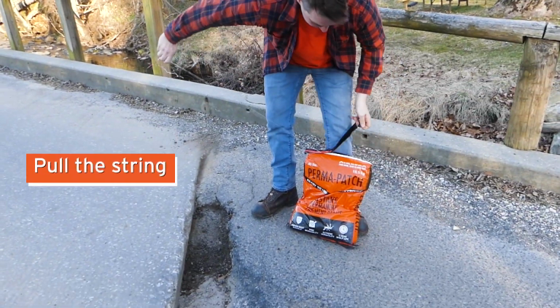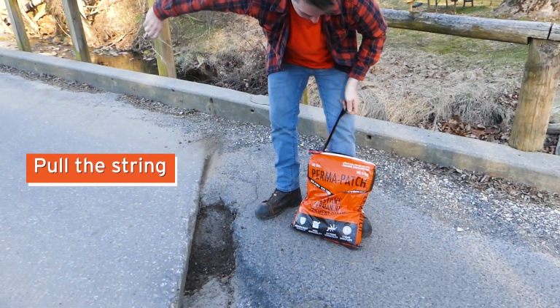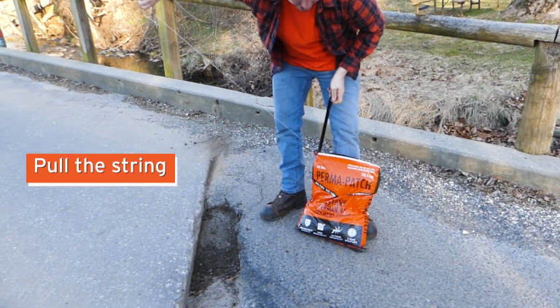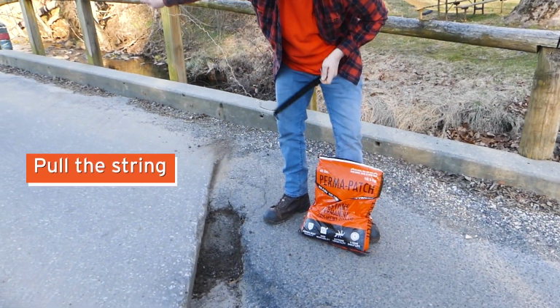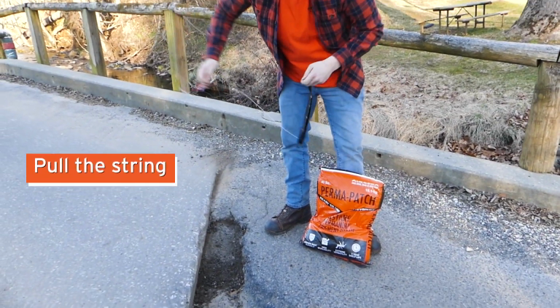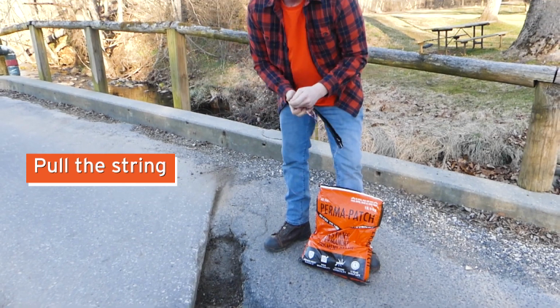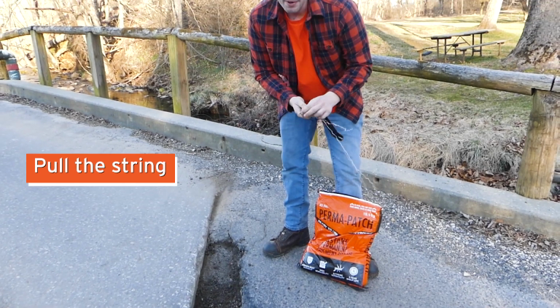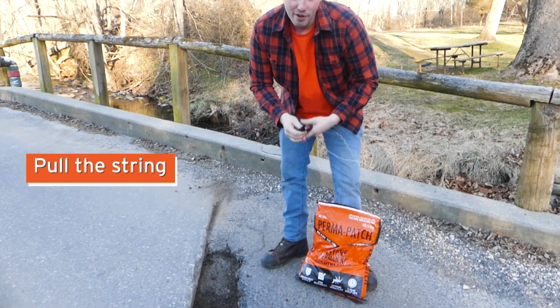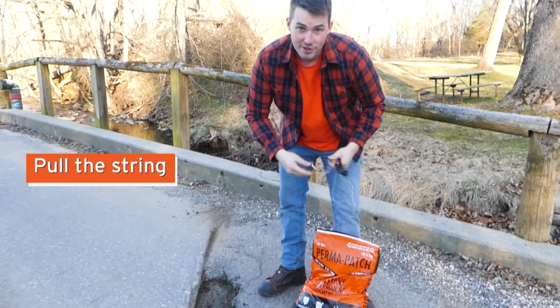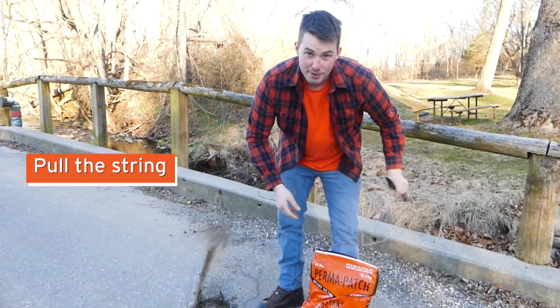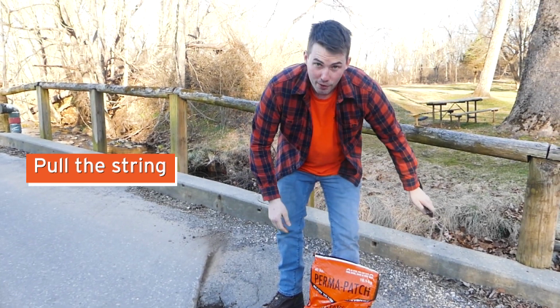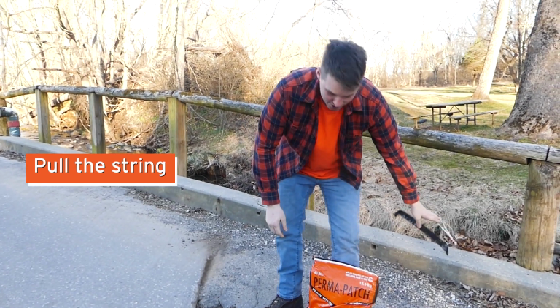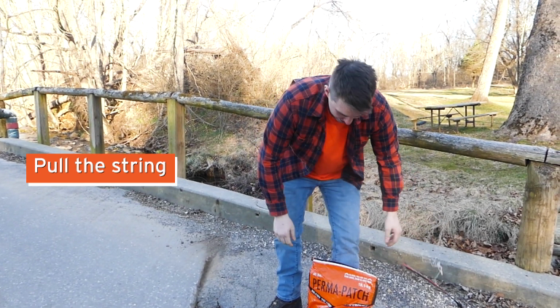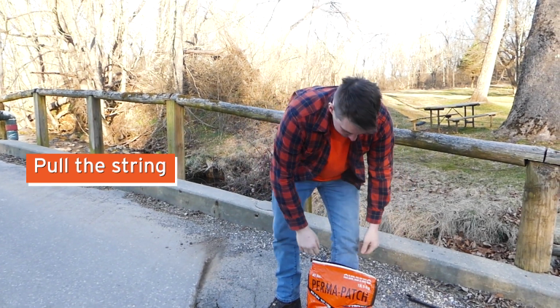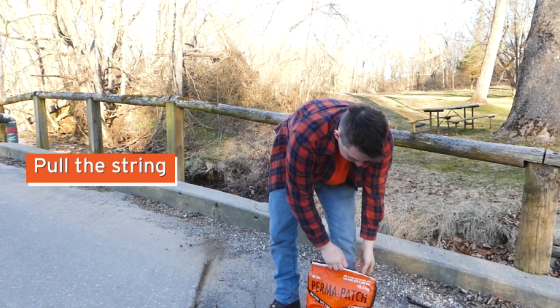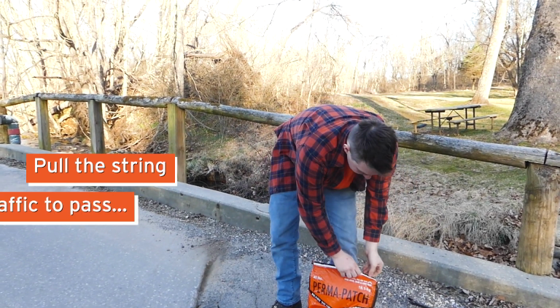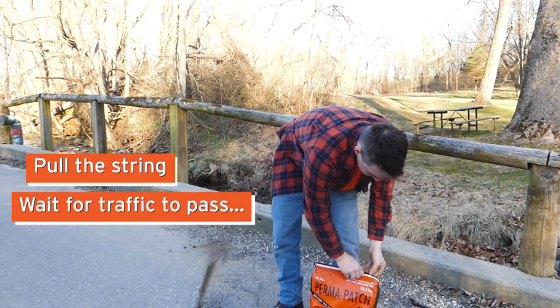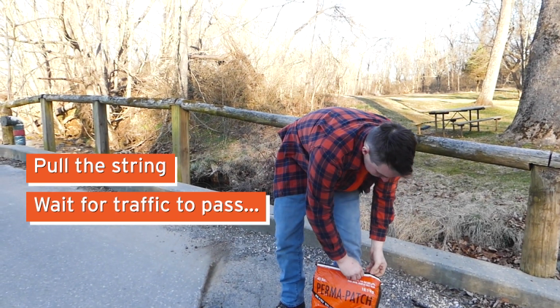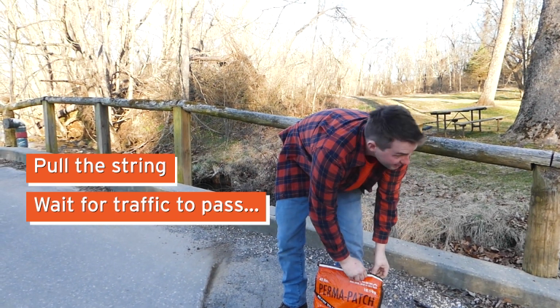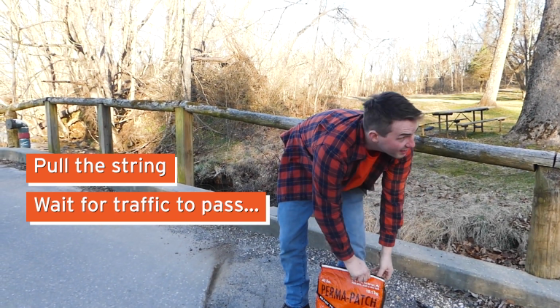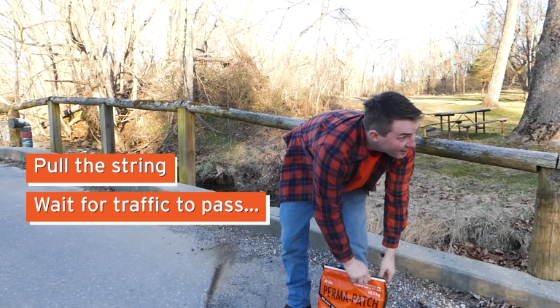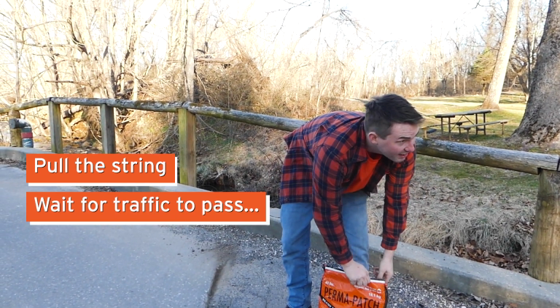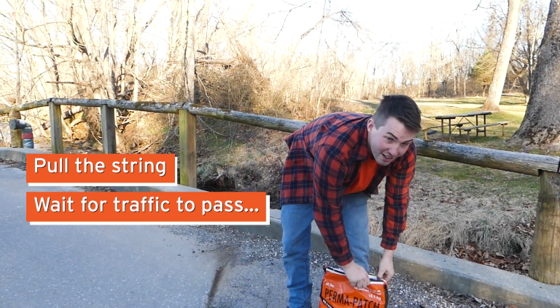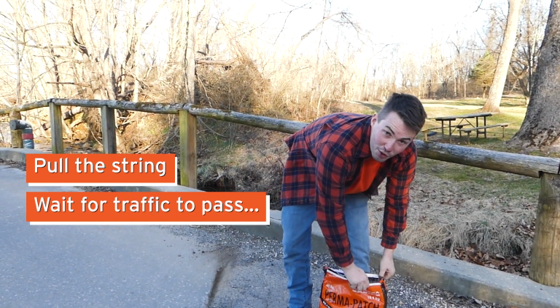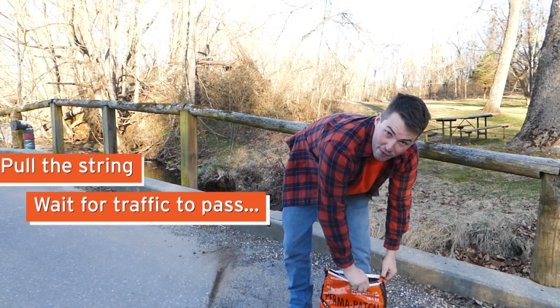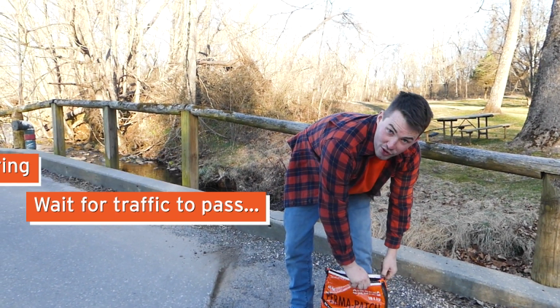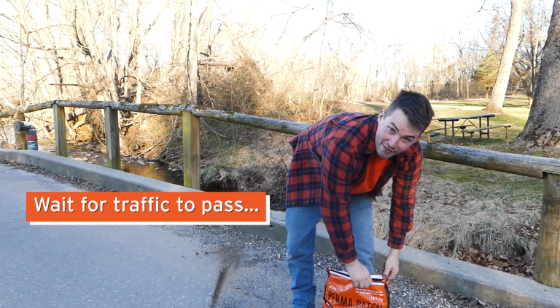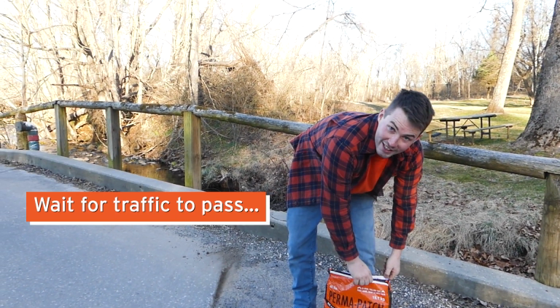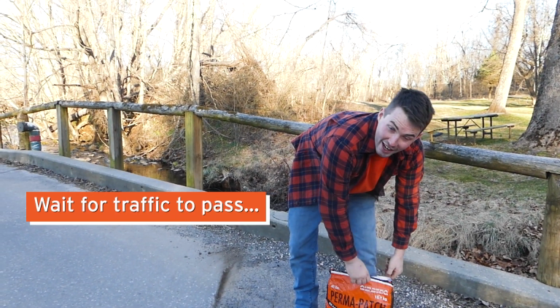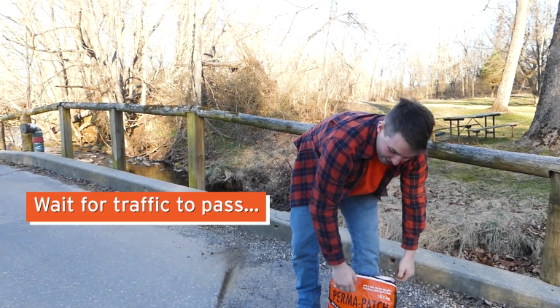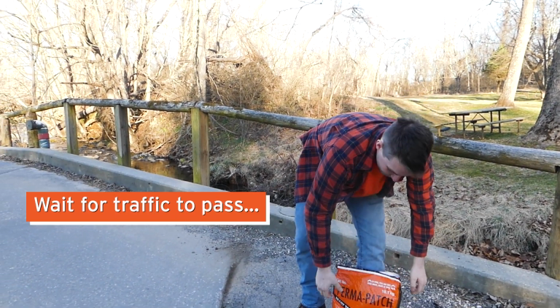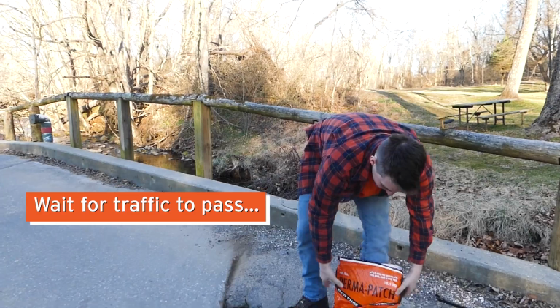Here, to open it, all you do is pull the string. You wait for traffic to get out of the way.